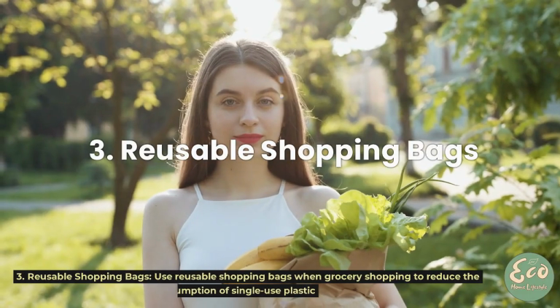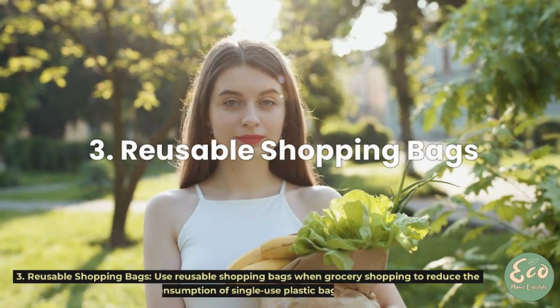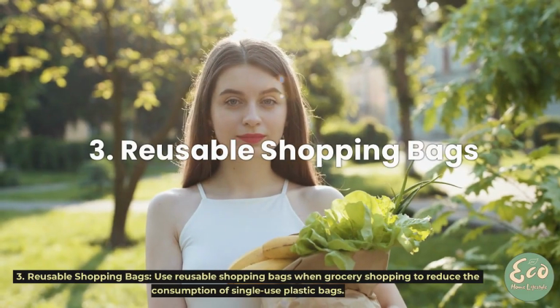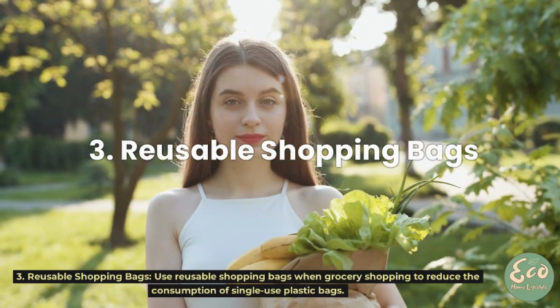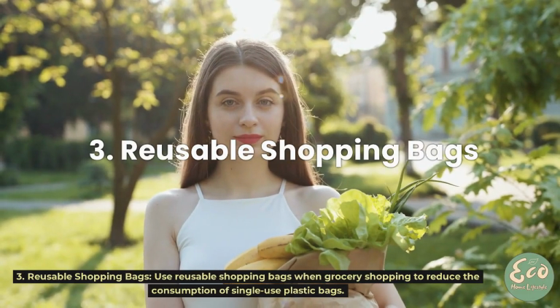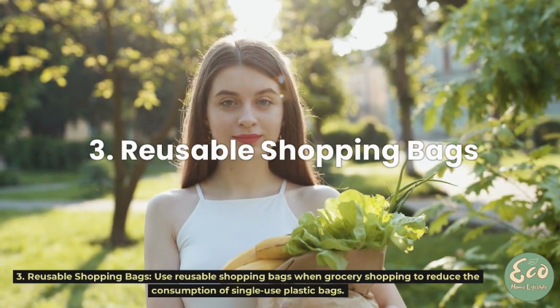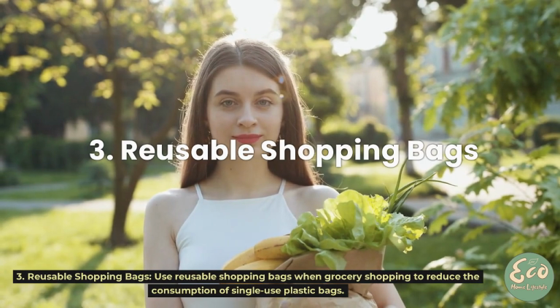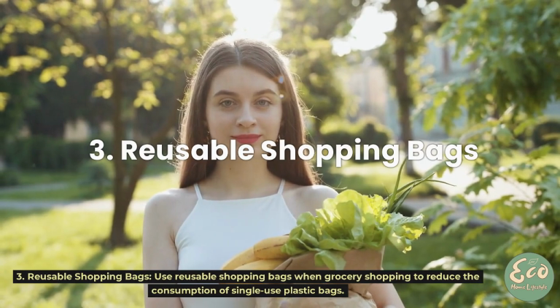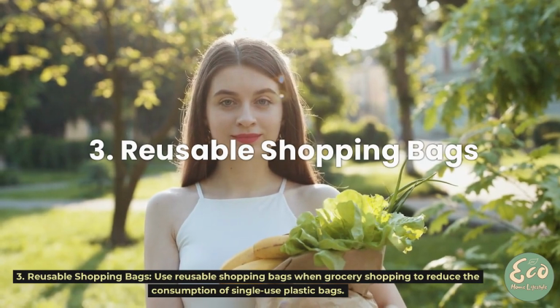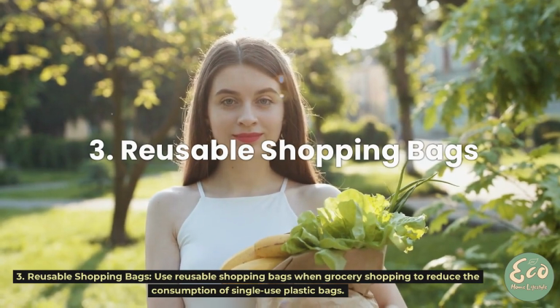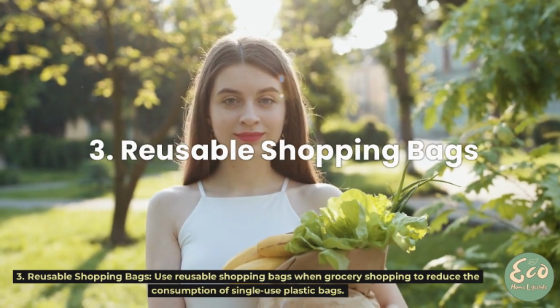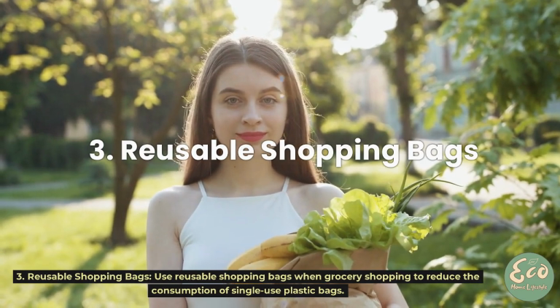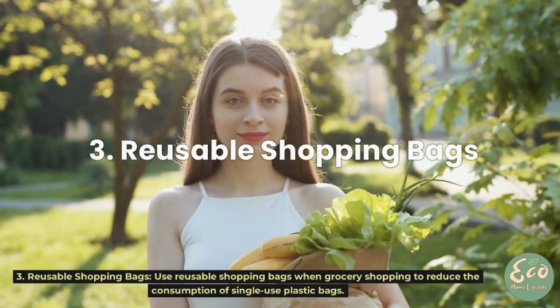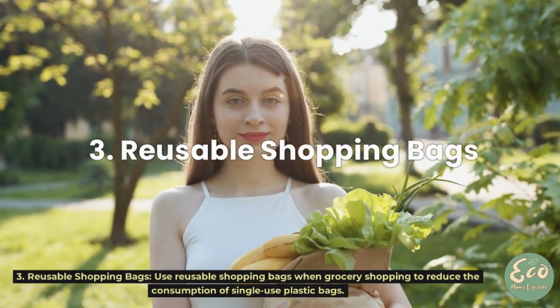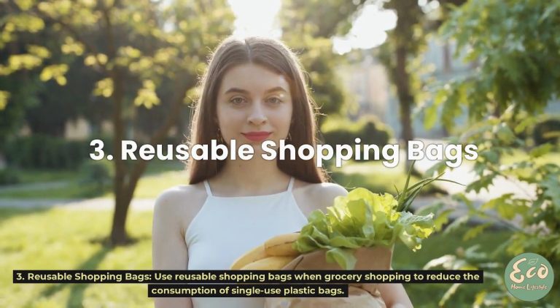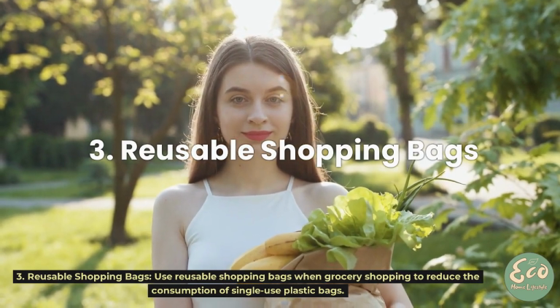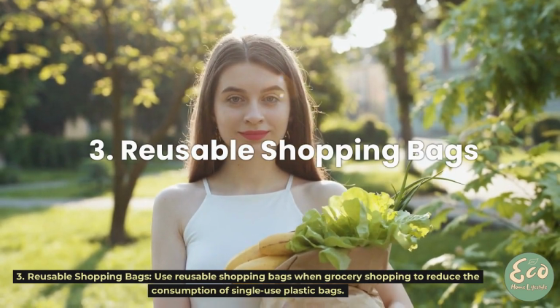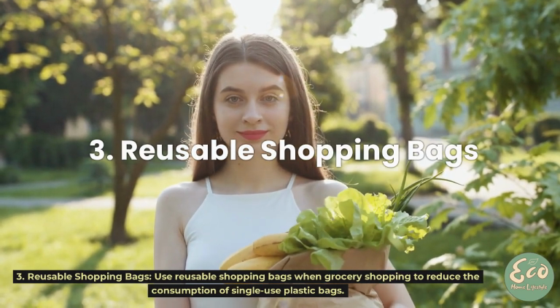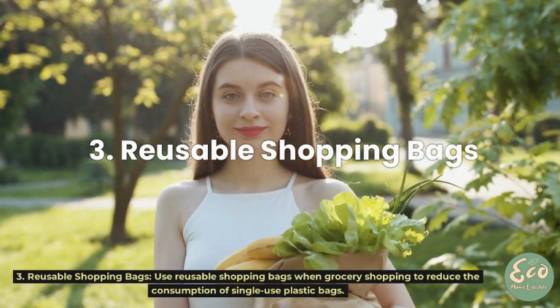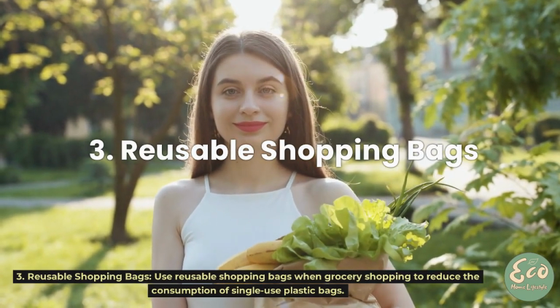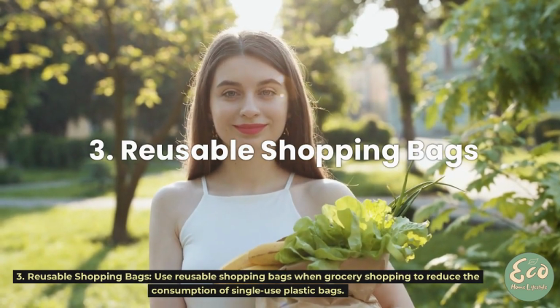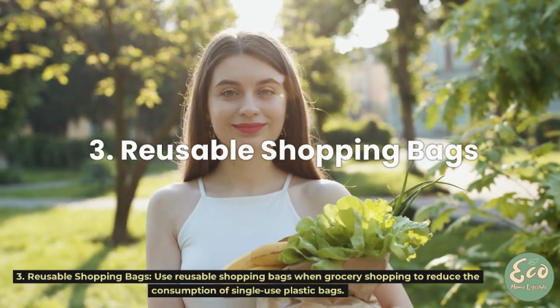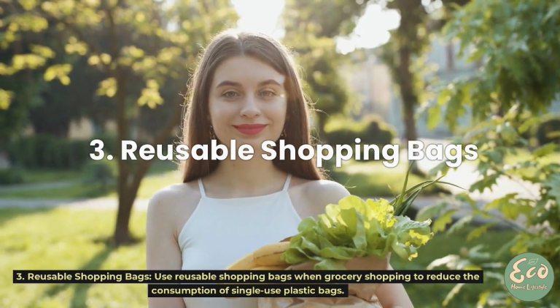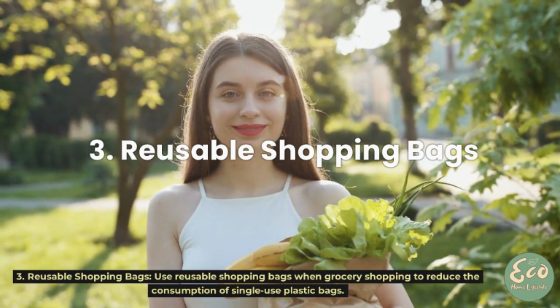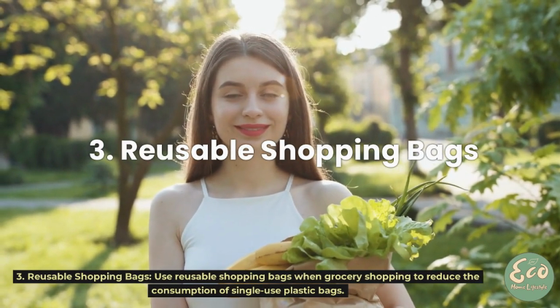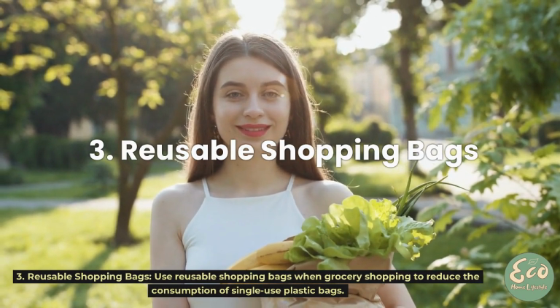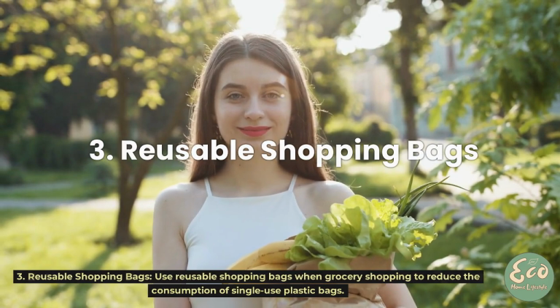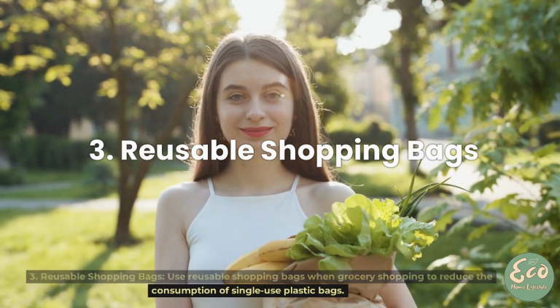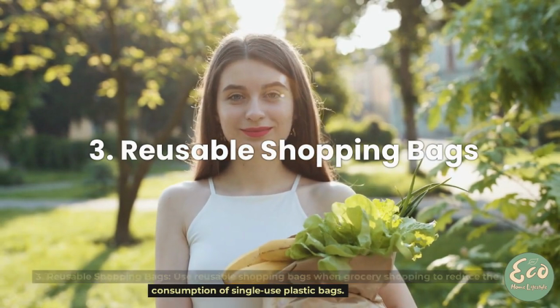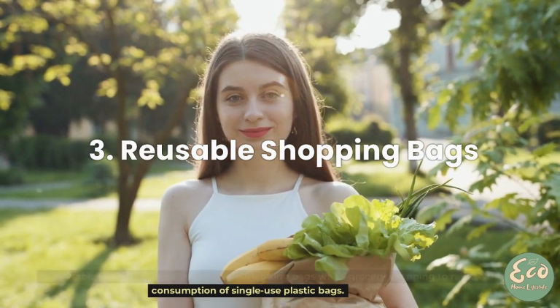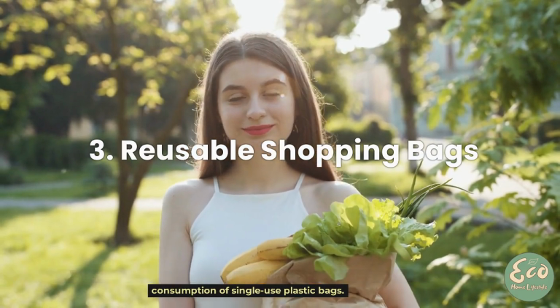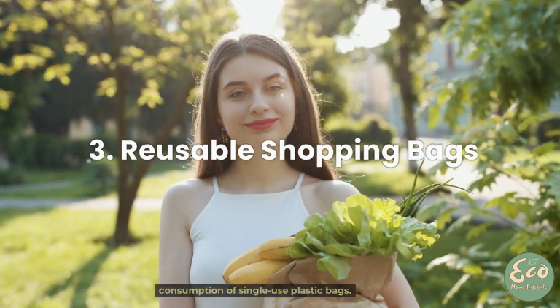Tip 3: Reusable Shopping Bags. Use reusable shopping bags when grocery shopping to reduce the consumption of single-use plastic bags.